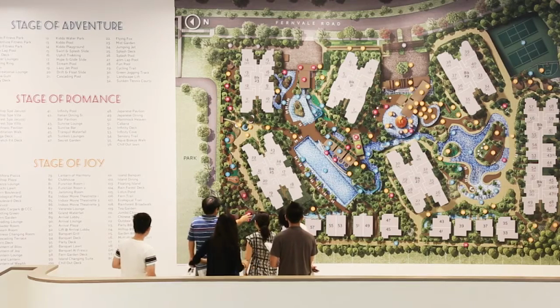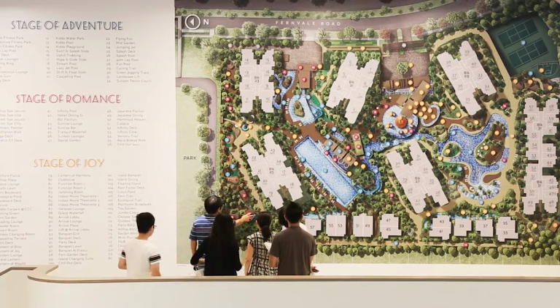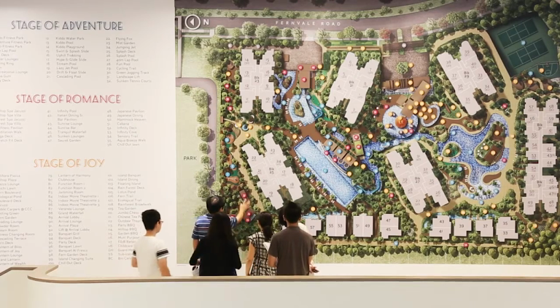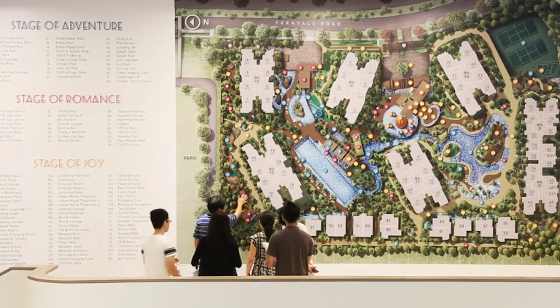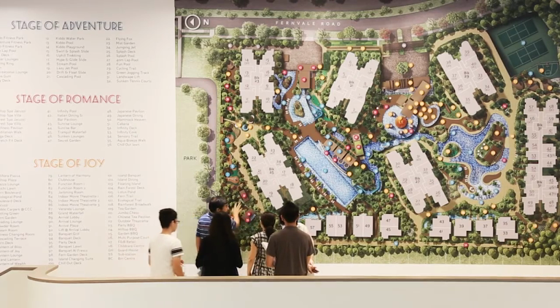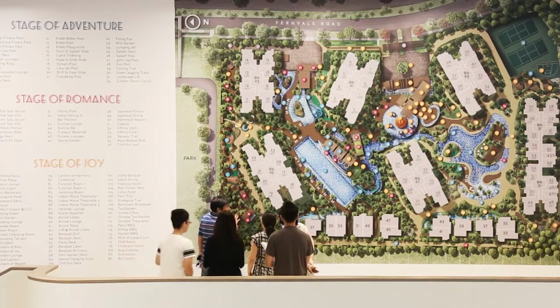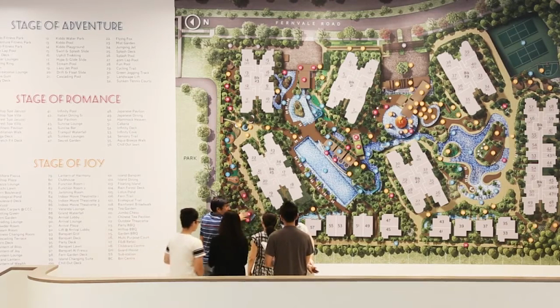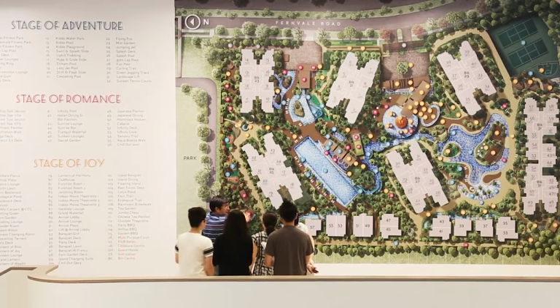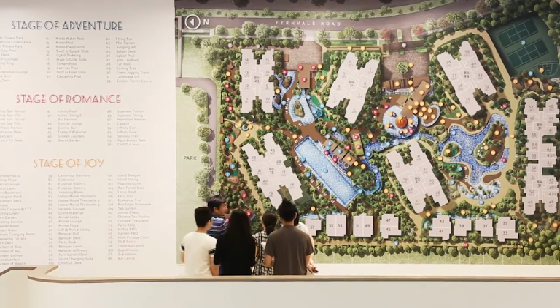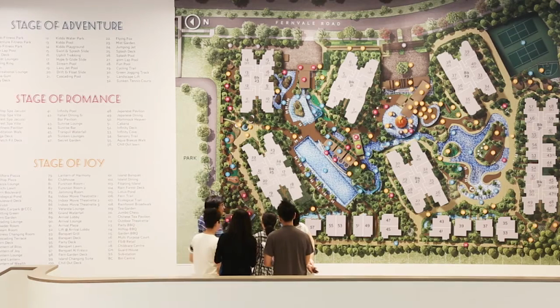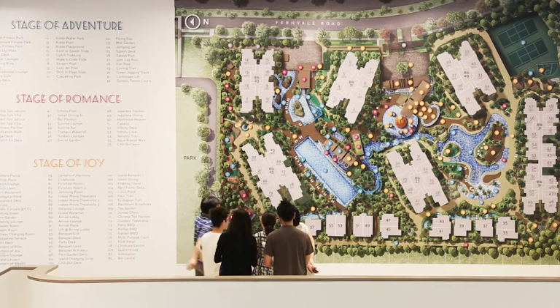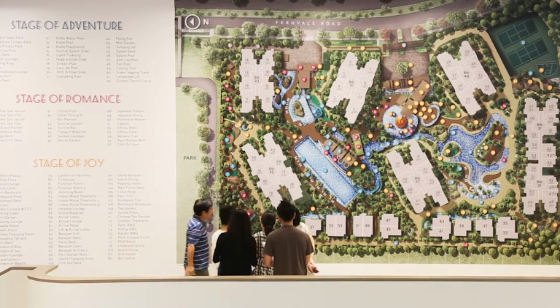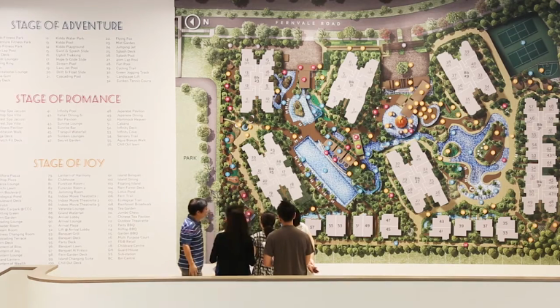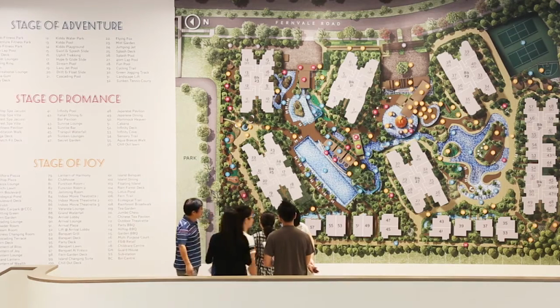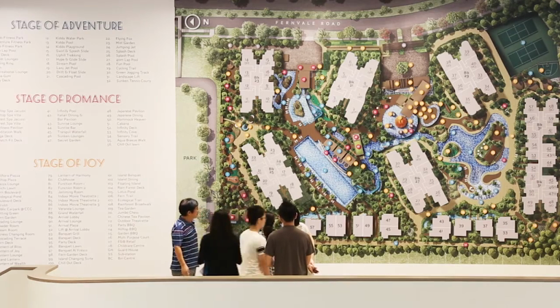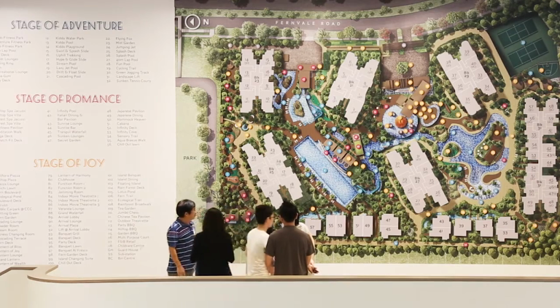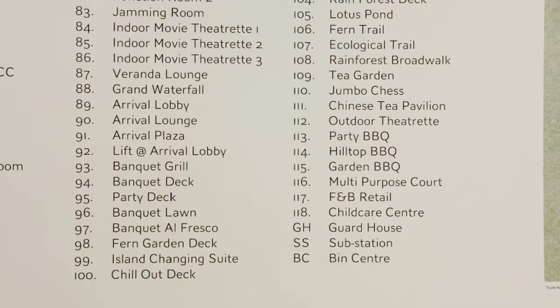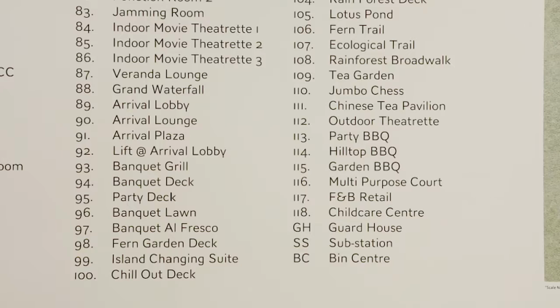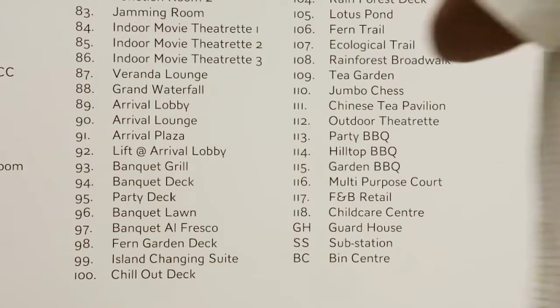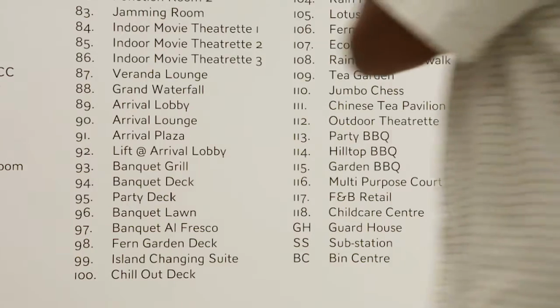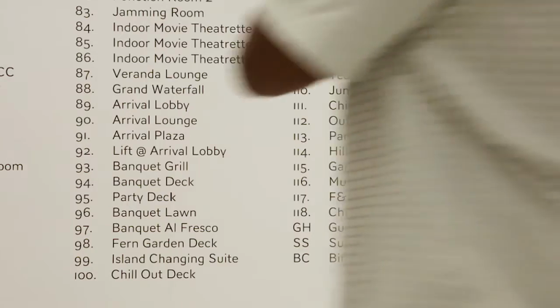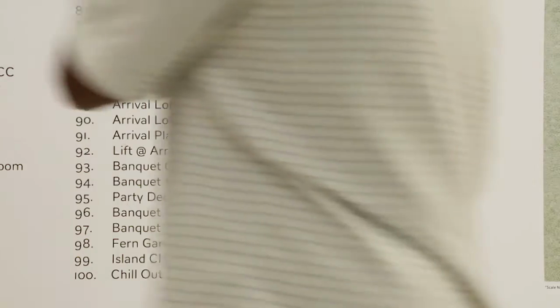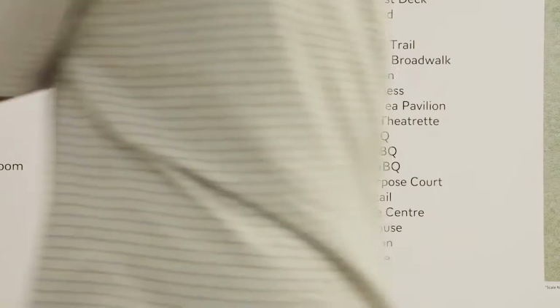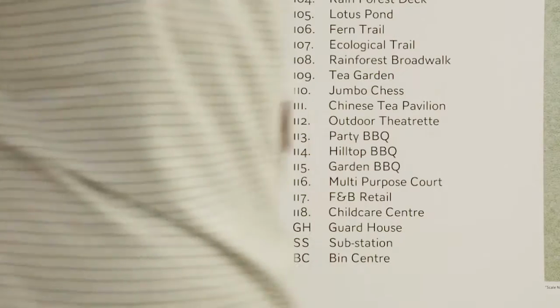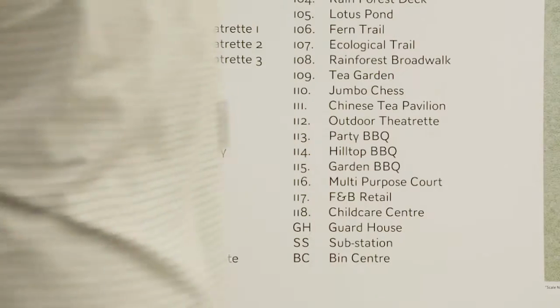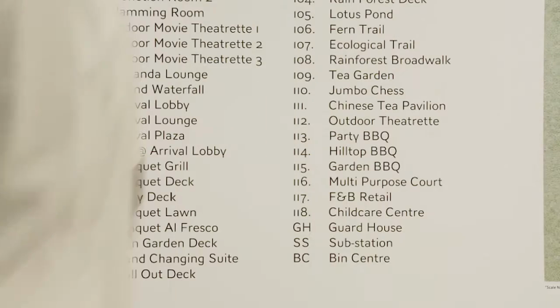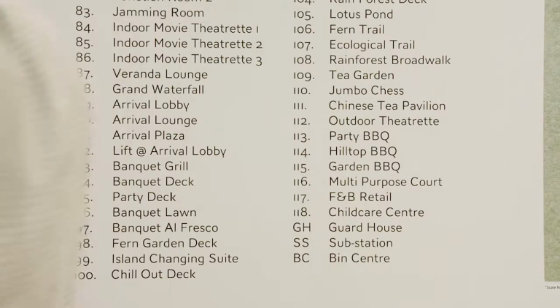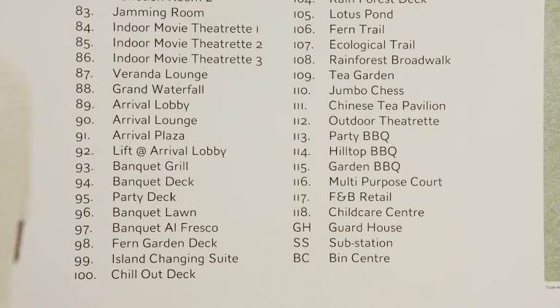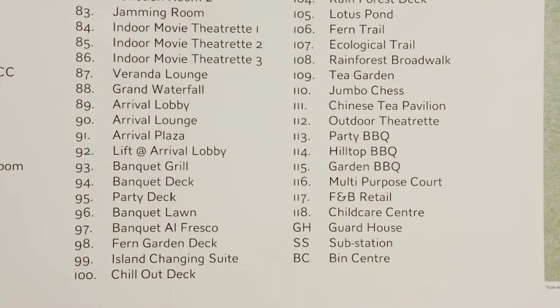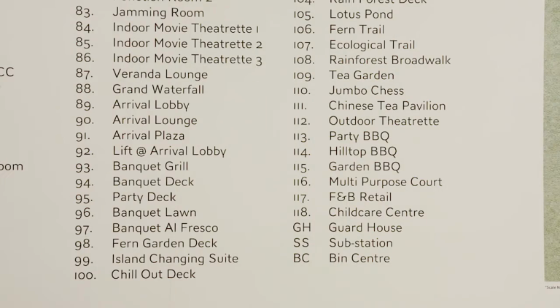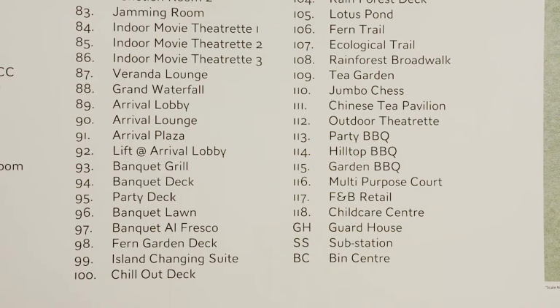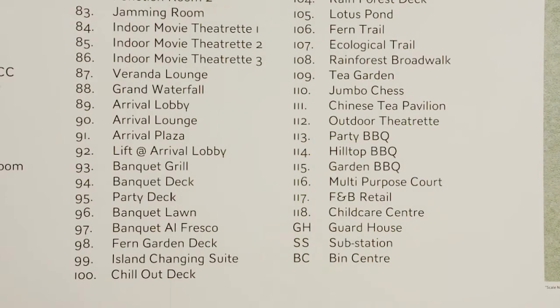The facilities are not too much — it's impressive. The more the better.